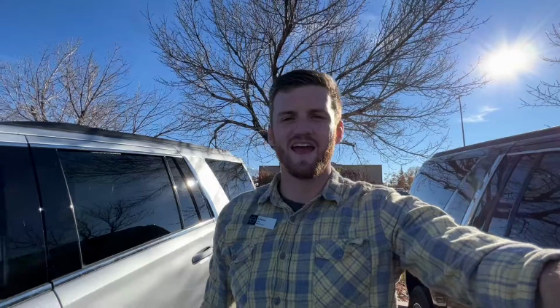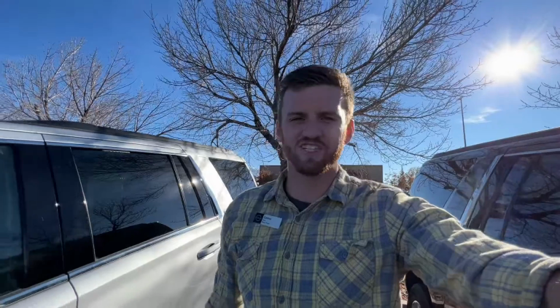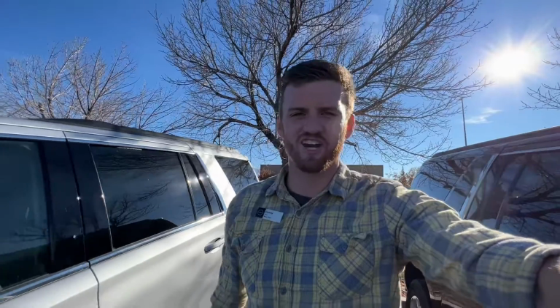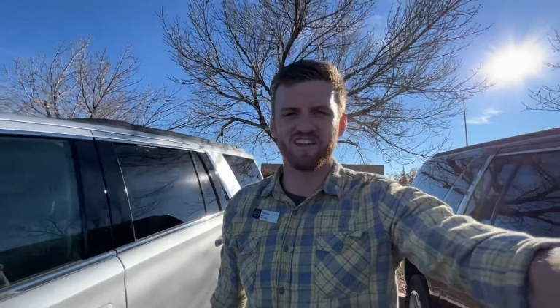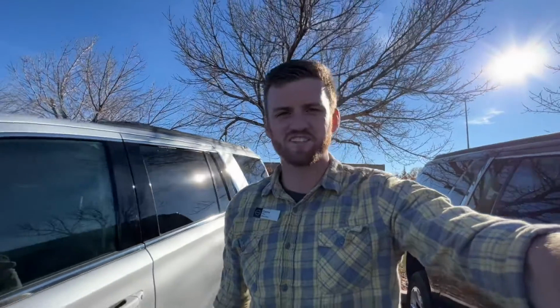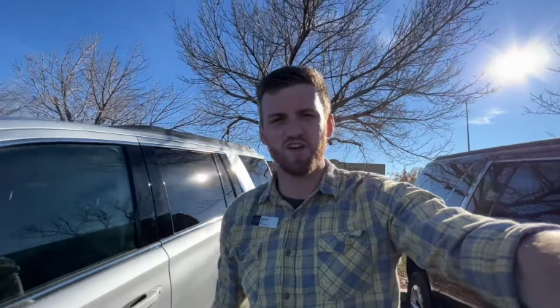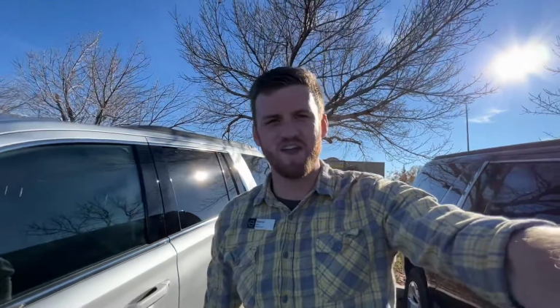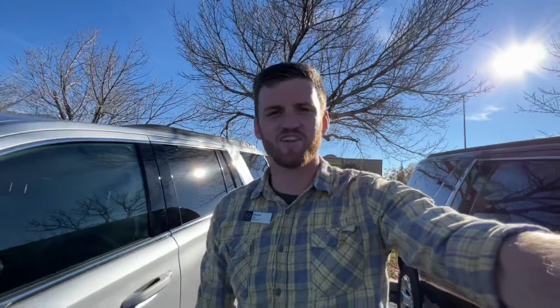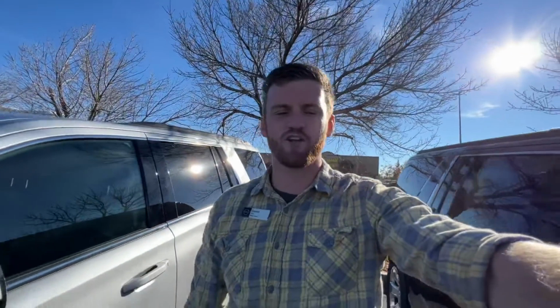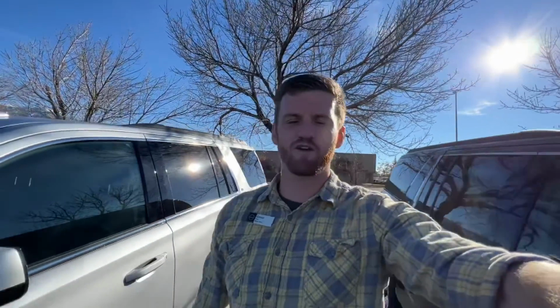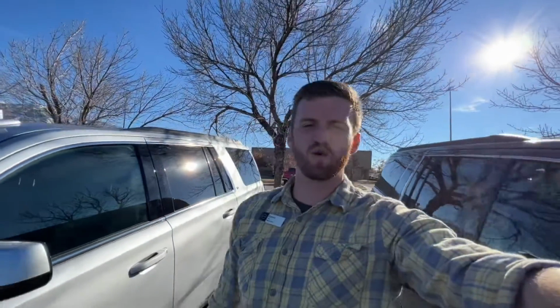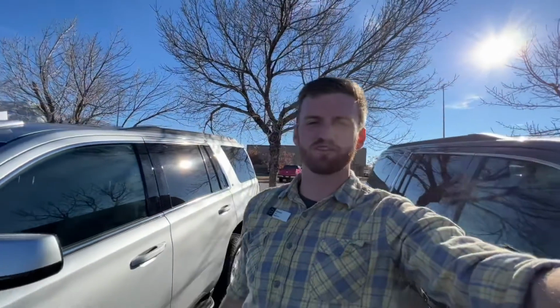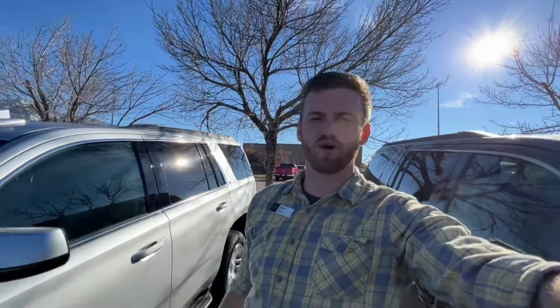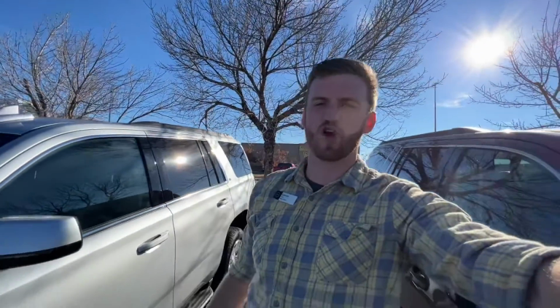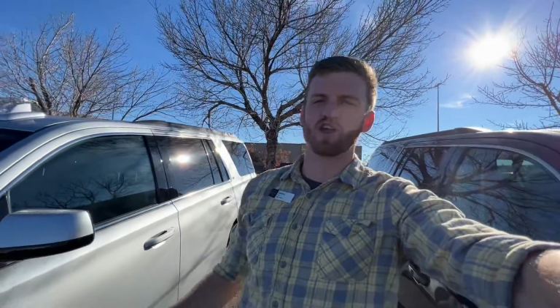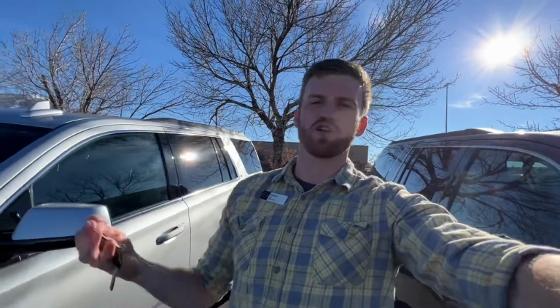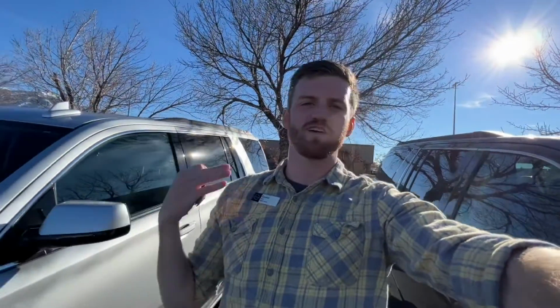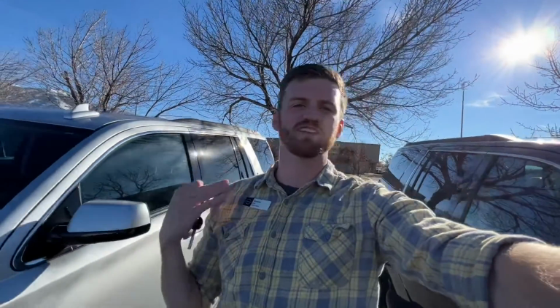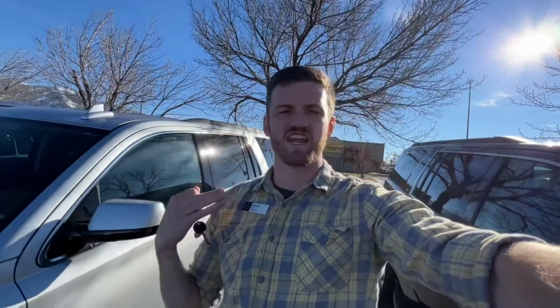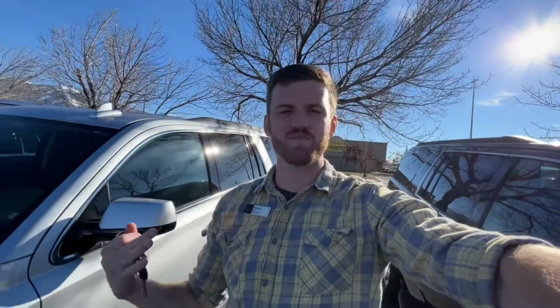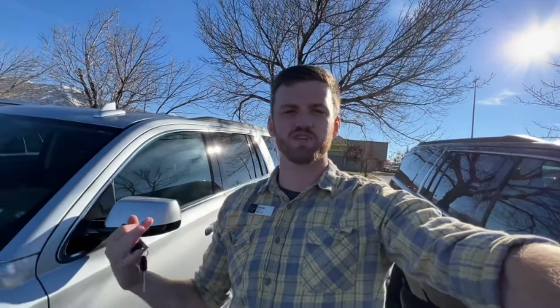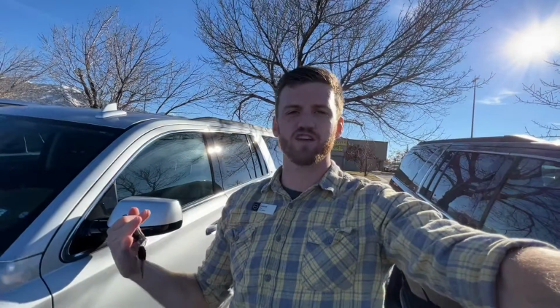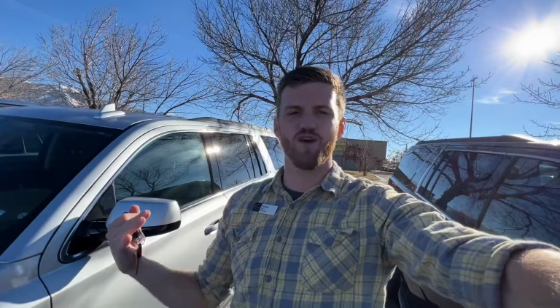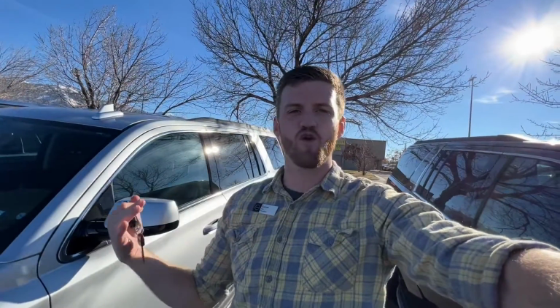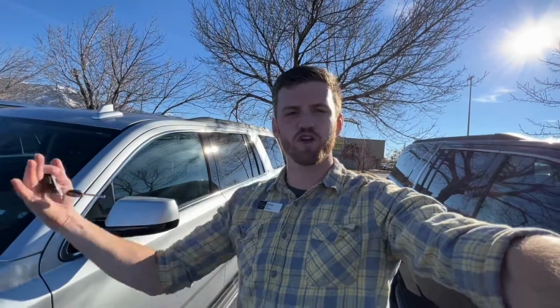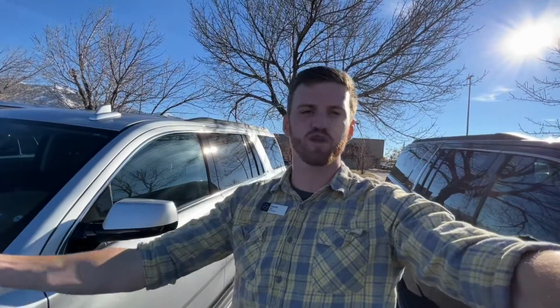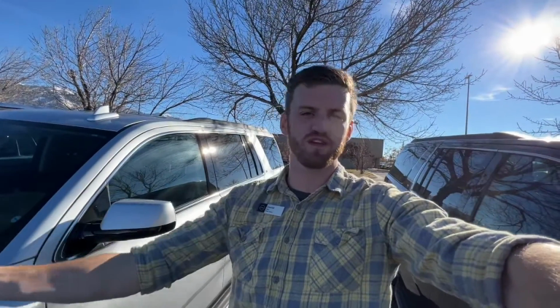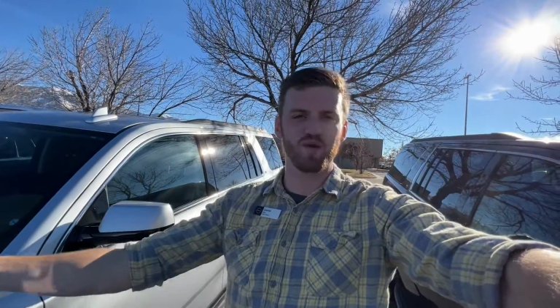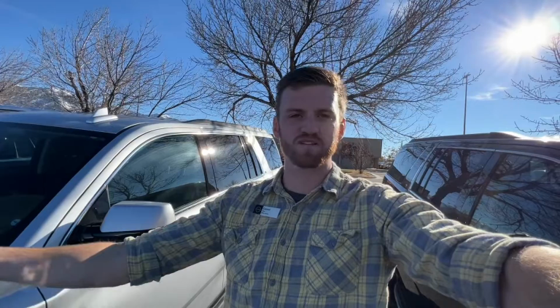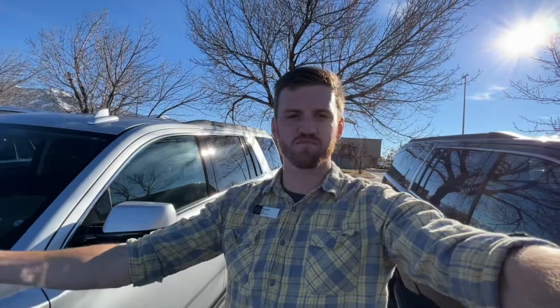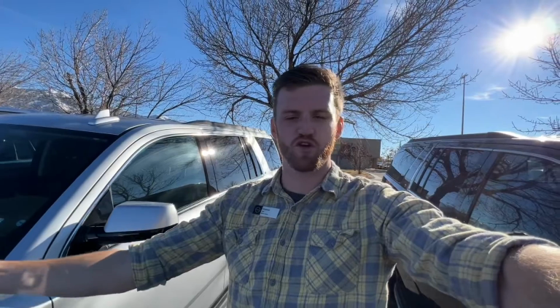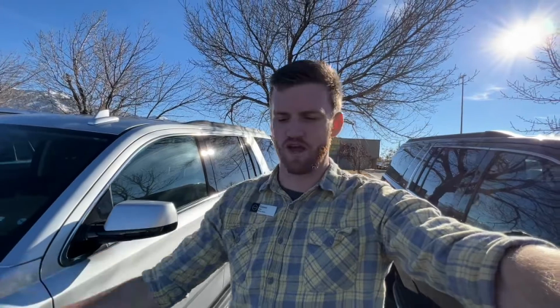Hey Jonathan, how's it going man? Connor here with Wilson Motor. I want to put a face to the name so you know who you're dealing with here at Wilson Motor.